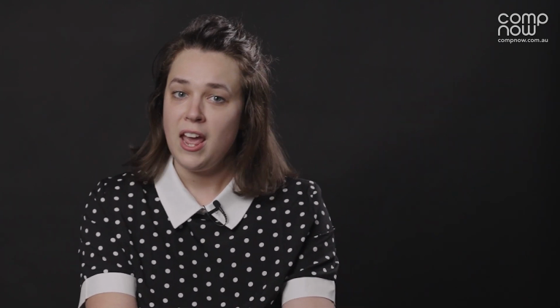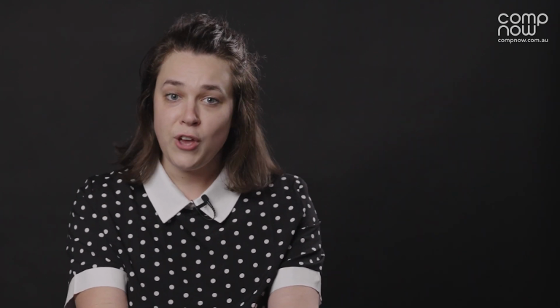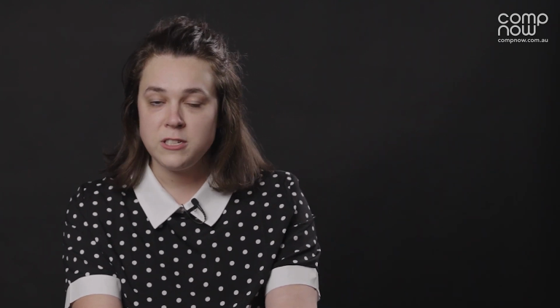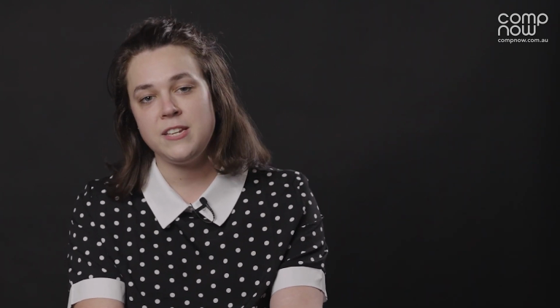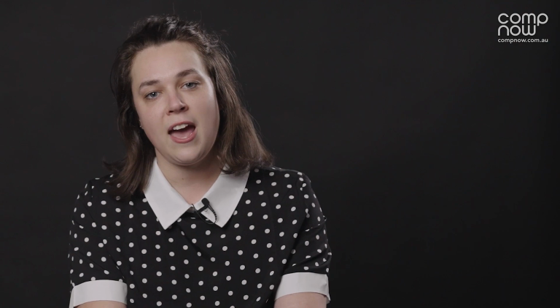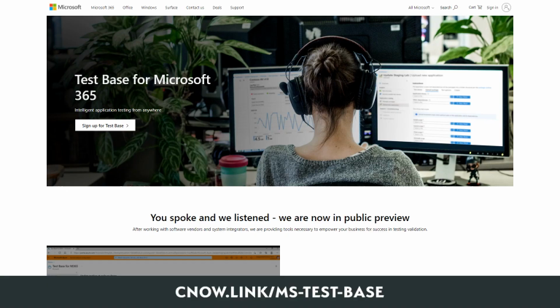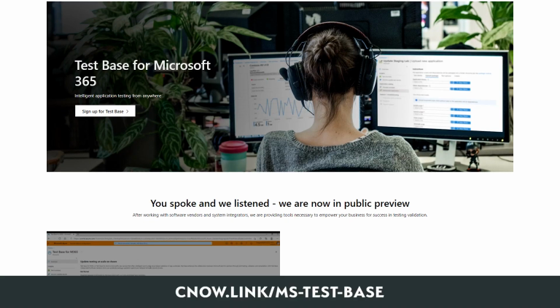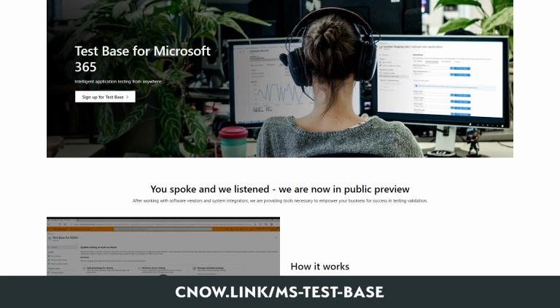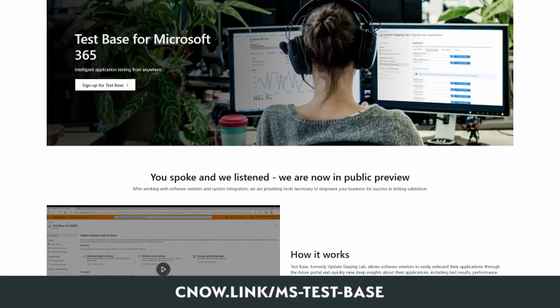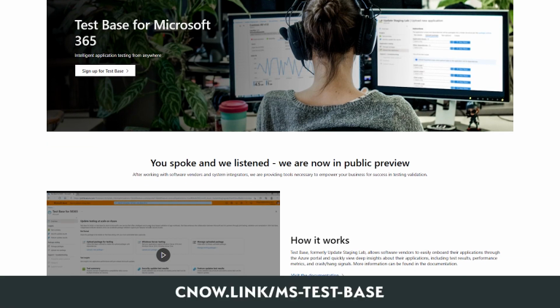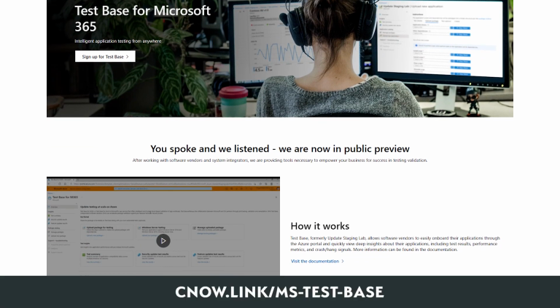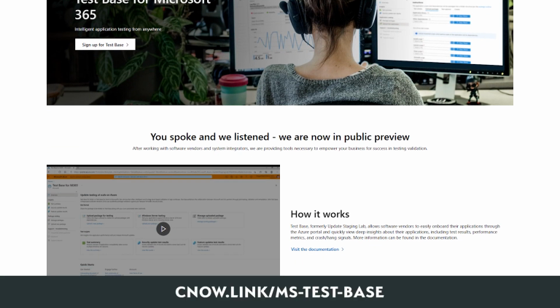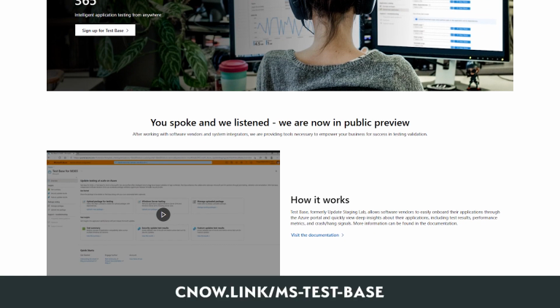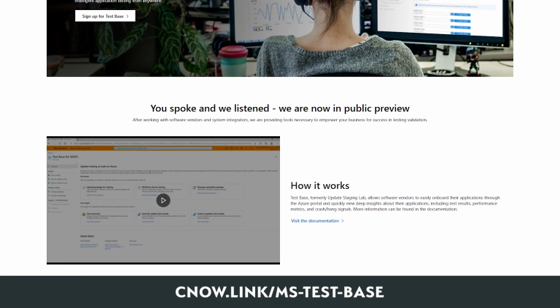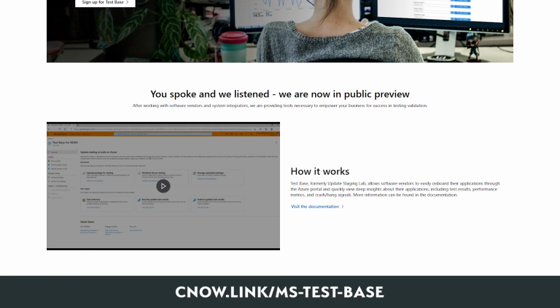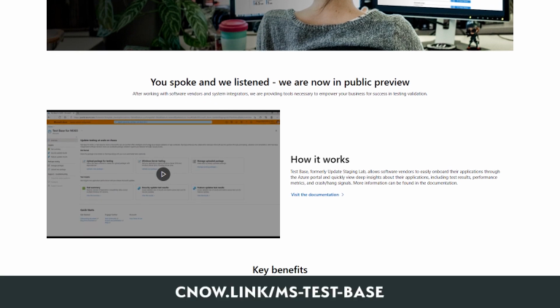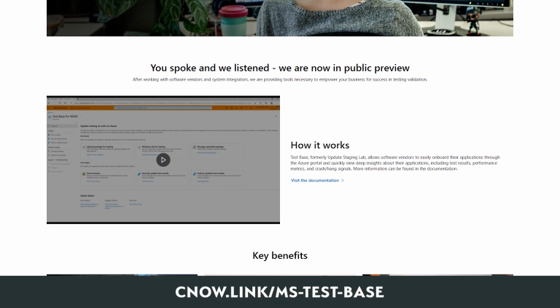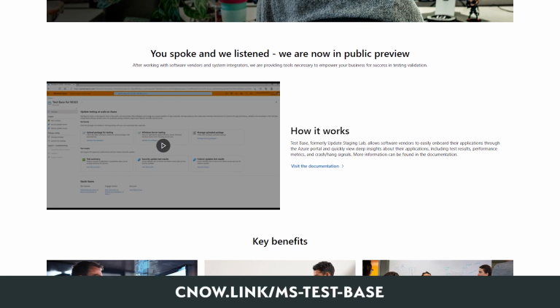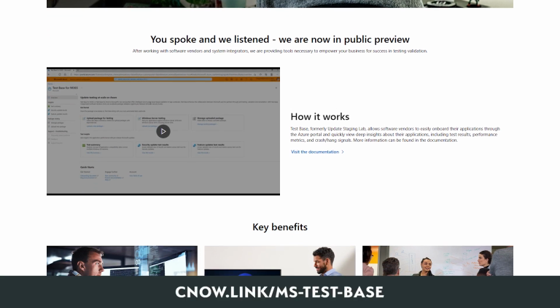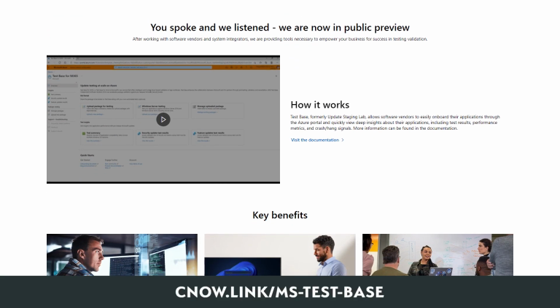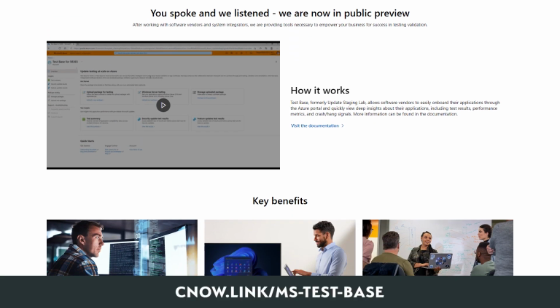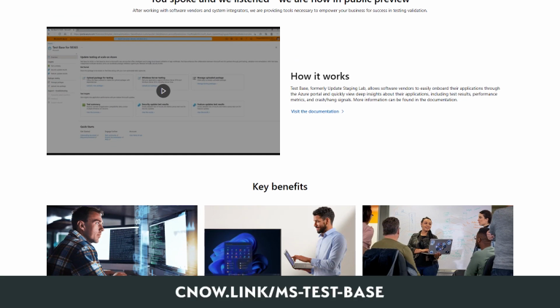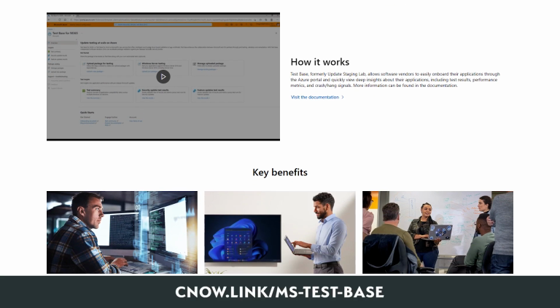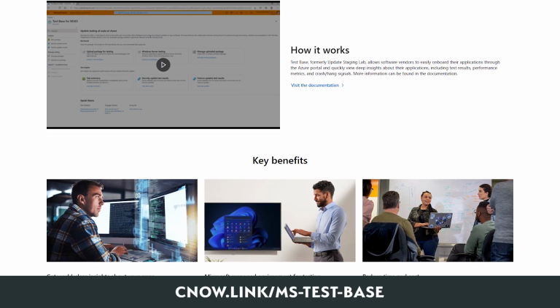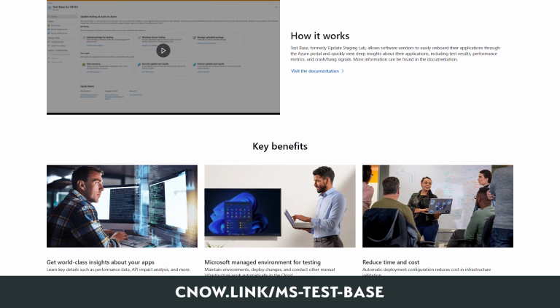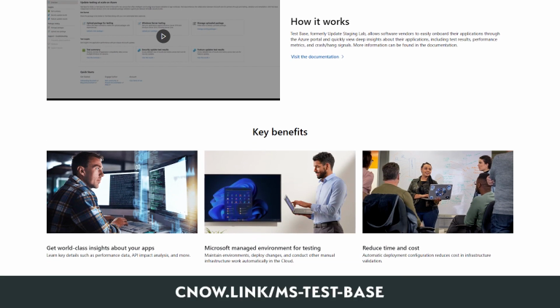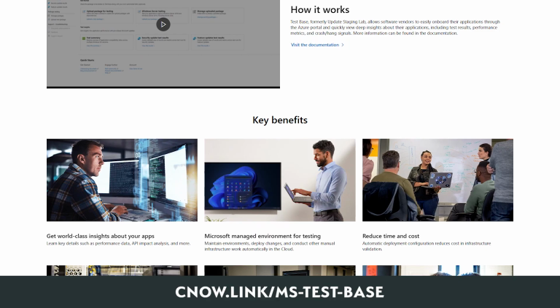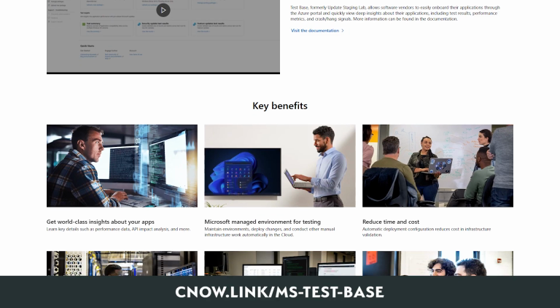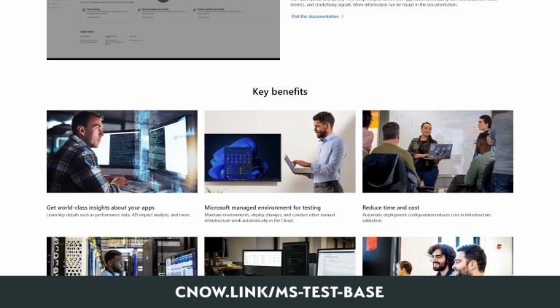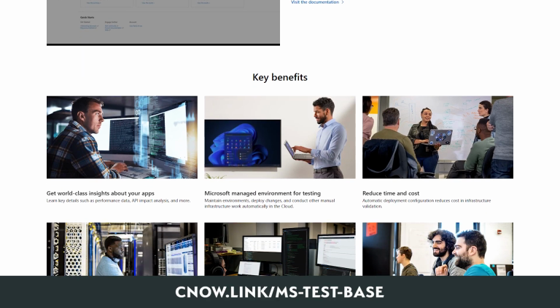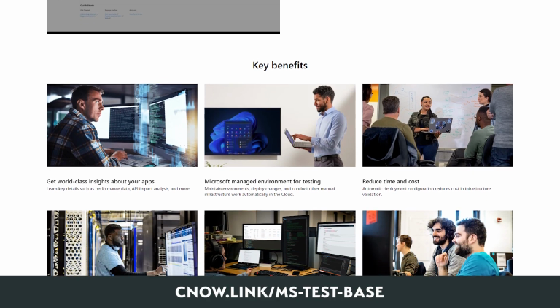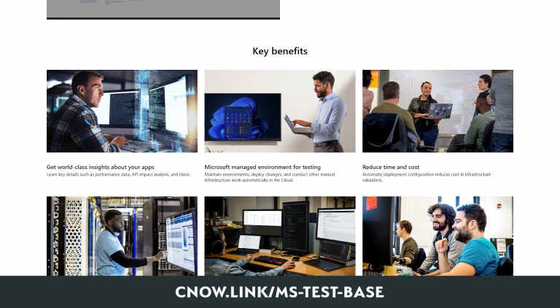If you have a specific app that you're concerned about, check out Testbase for Microsoft 365 to test your business-critical apps. There will be a link in the video description.